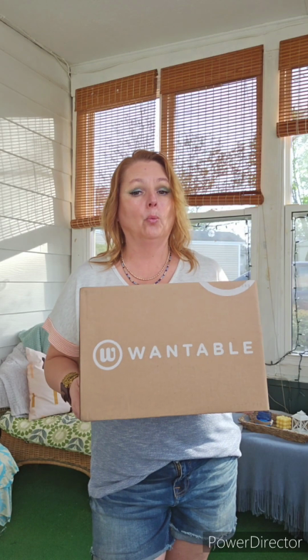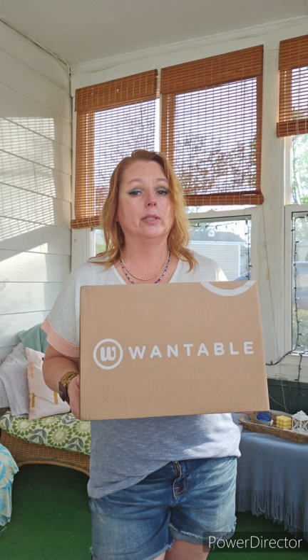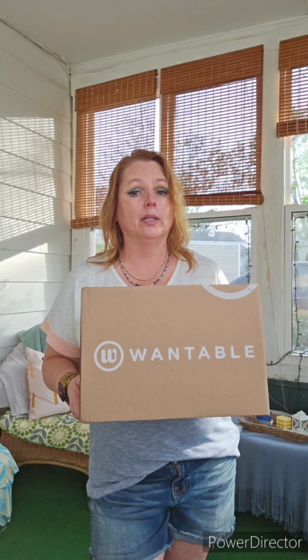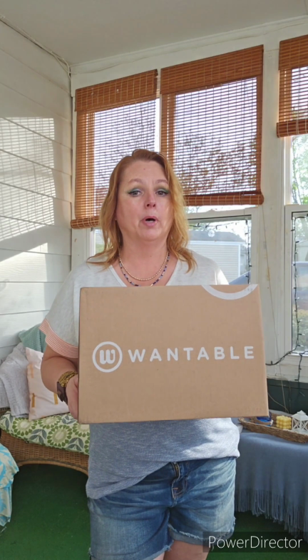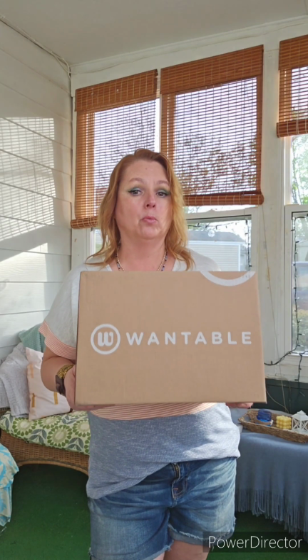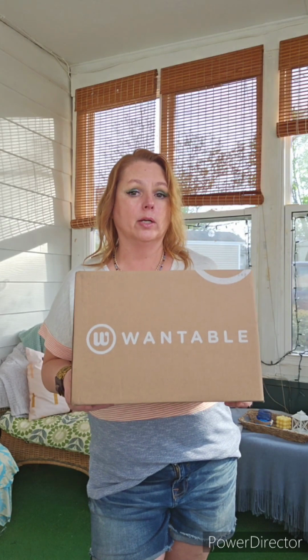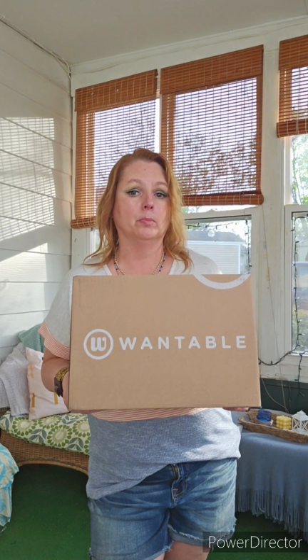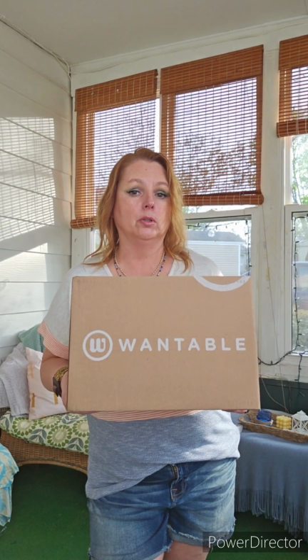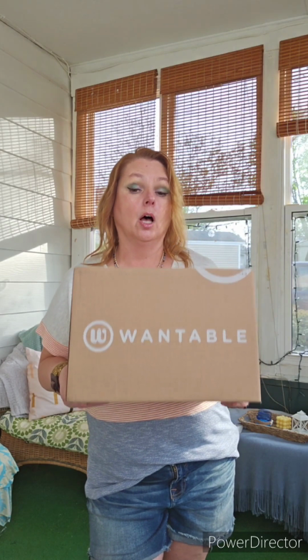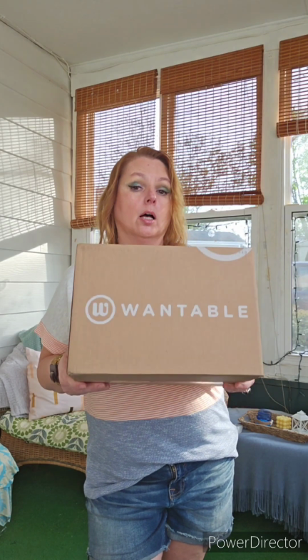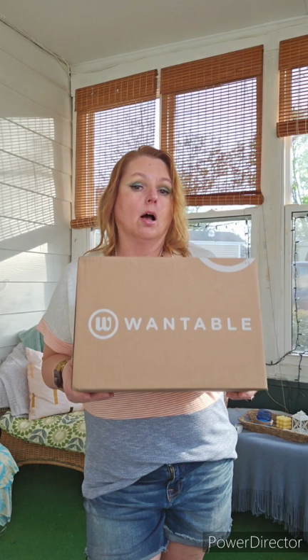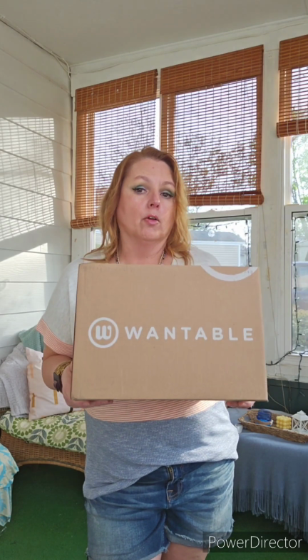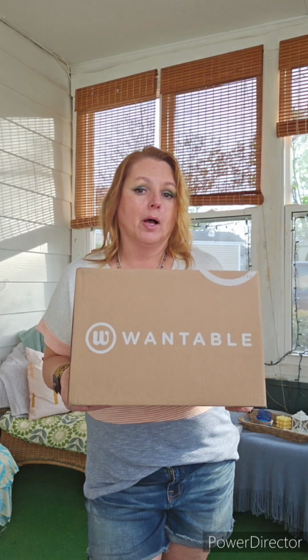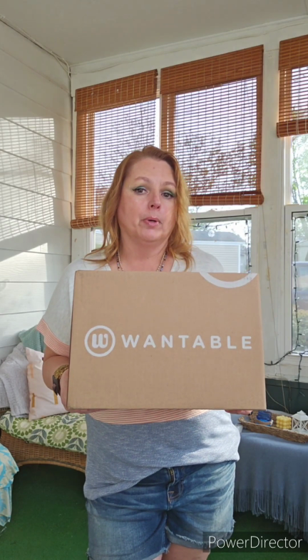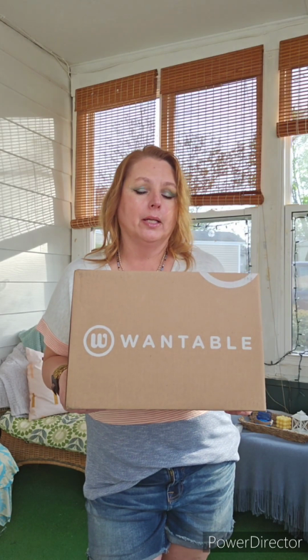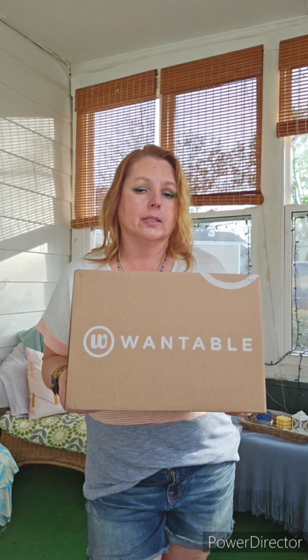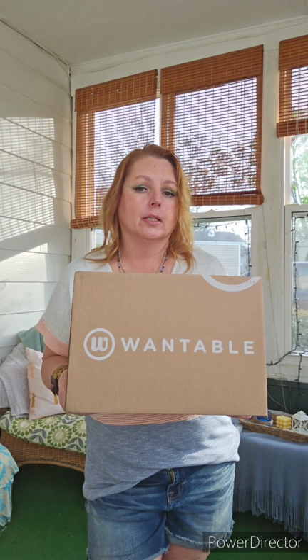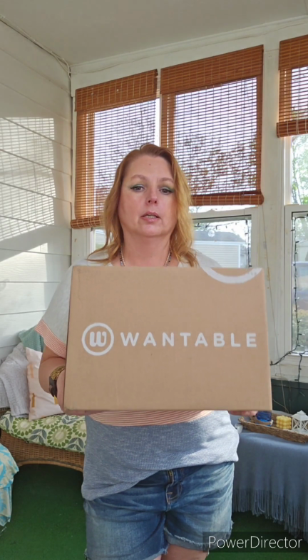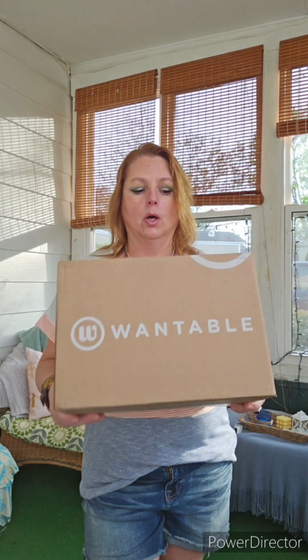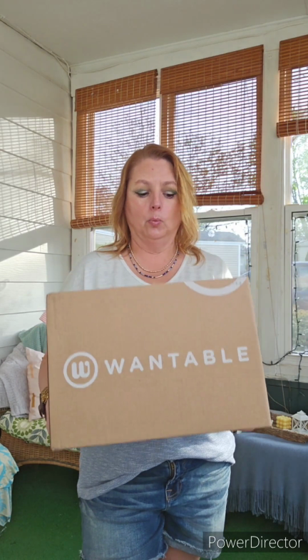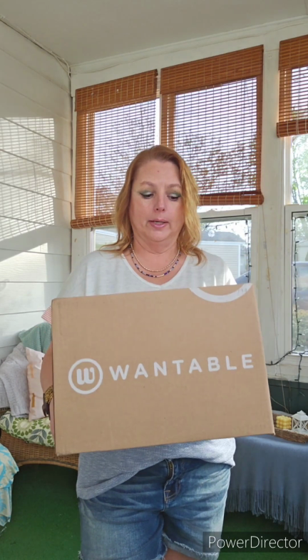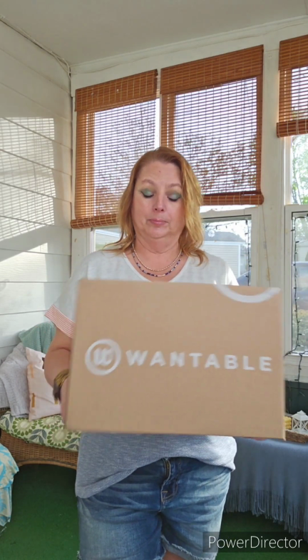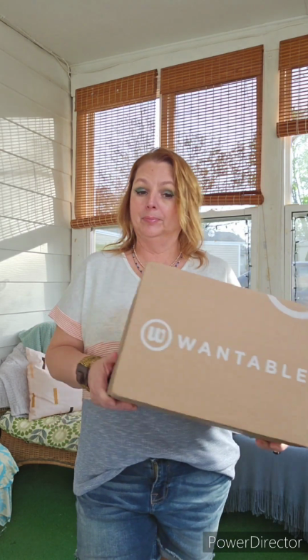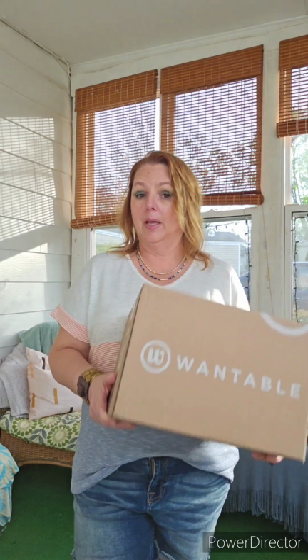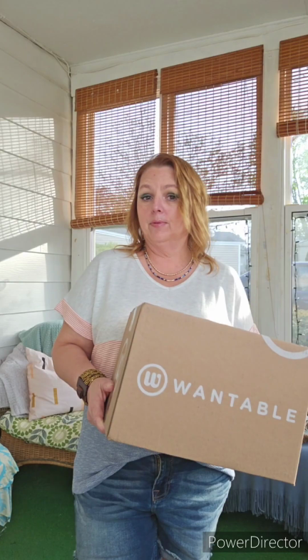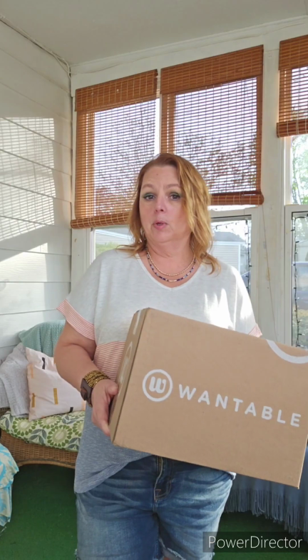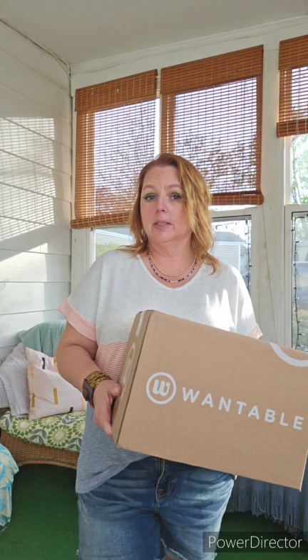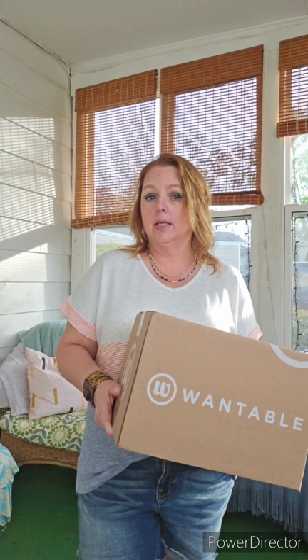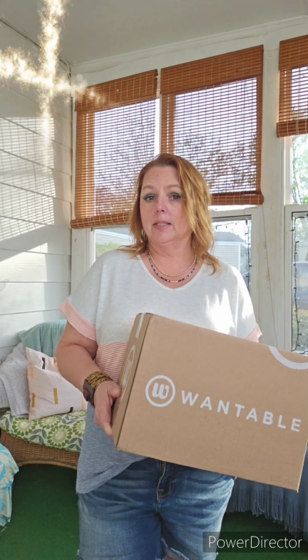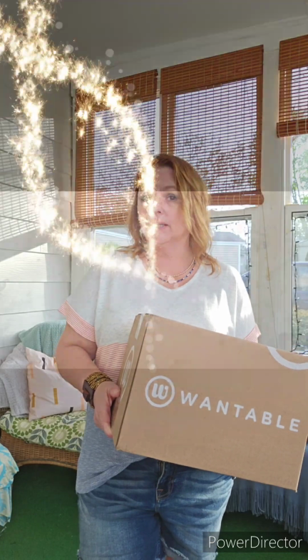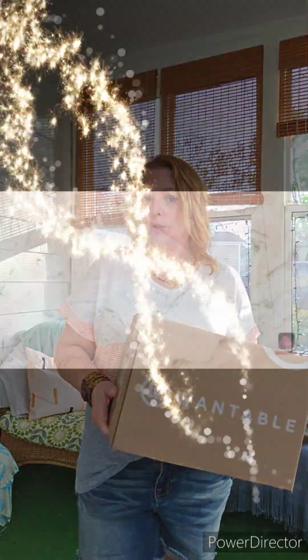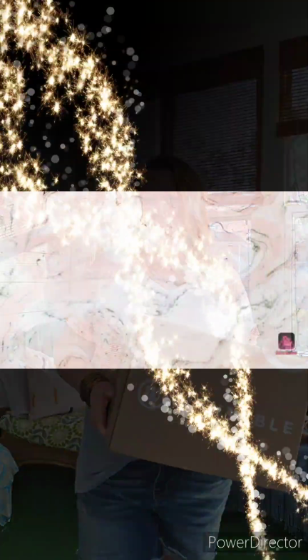What's in my Wantable ColourPop edit? Well, if you want to see, stay tuned.